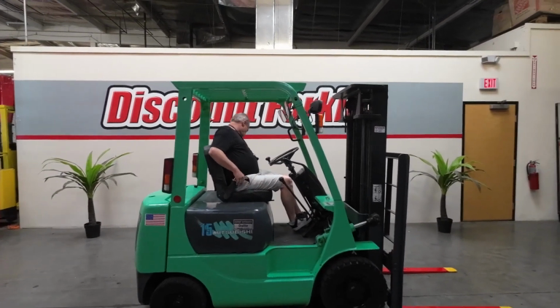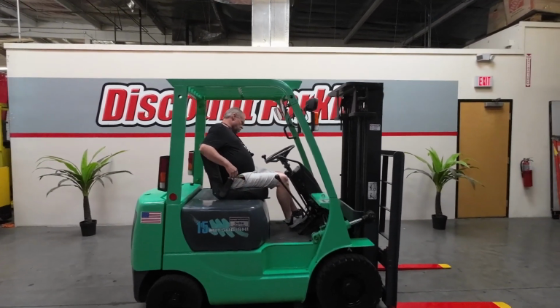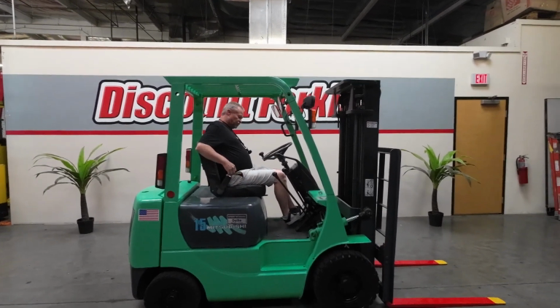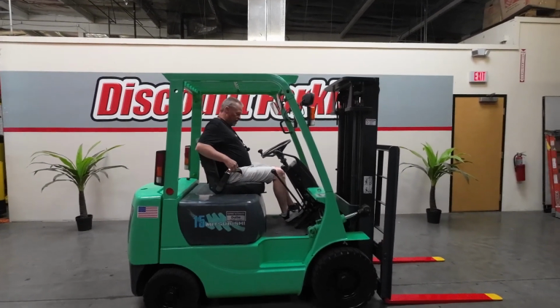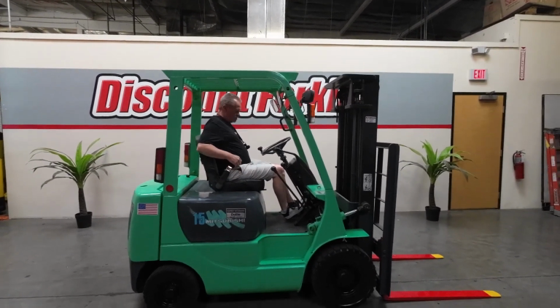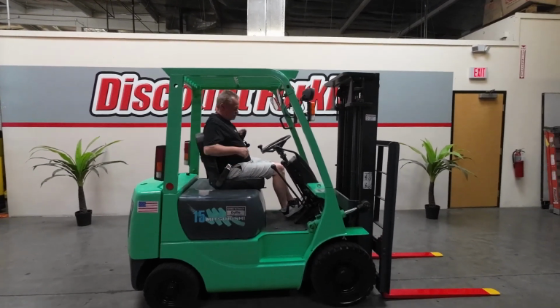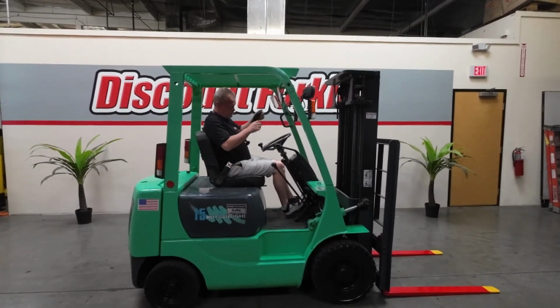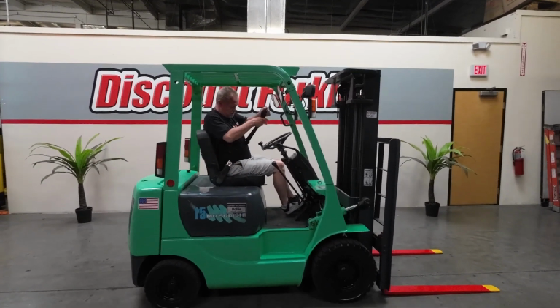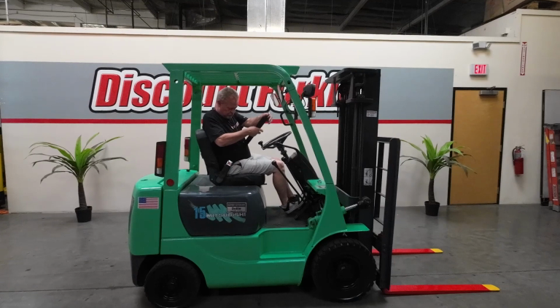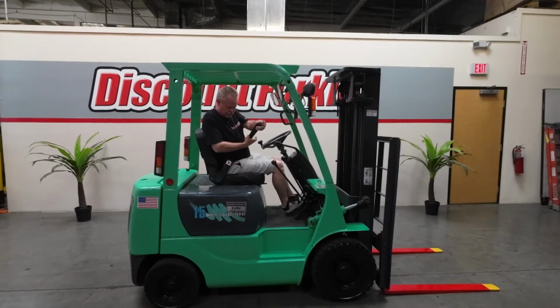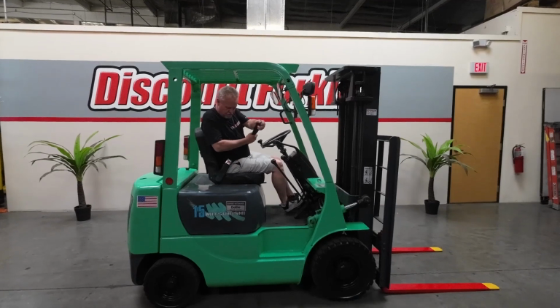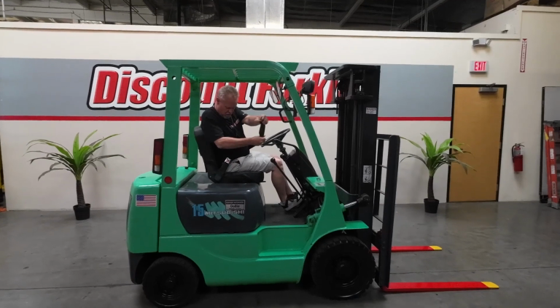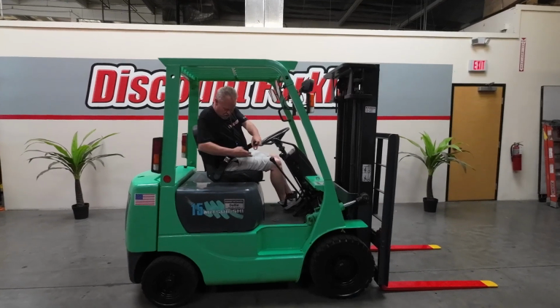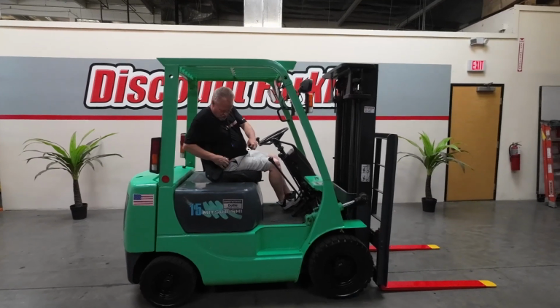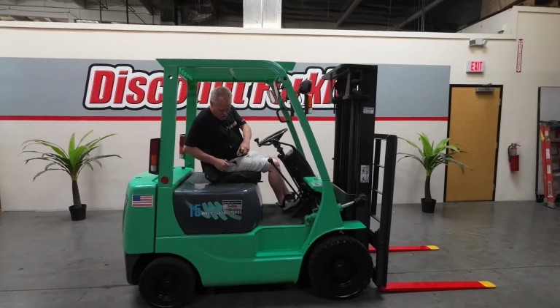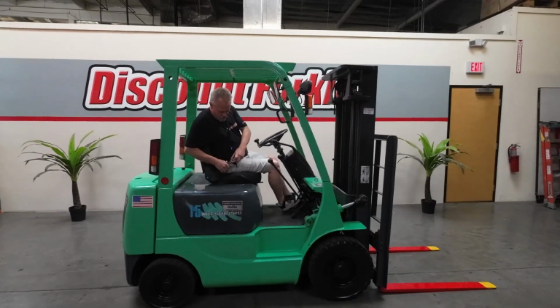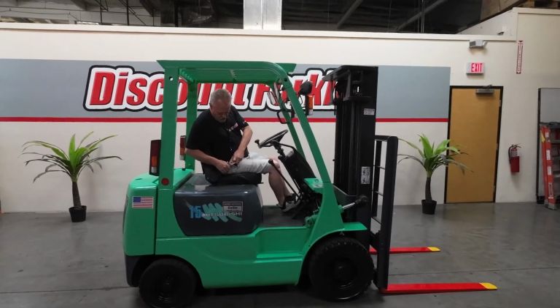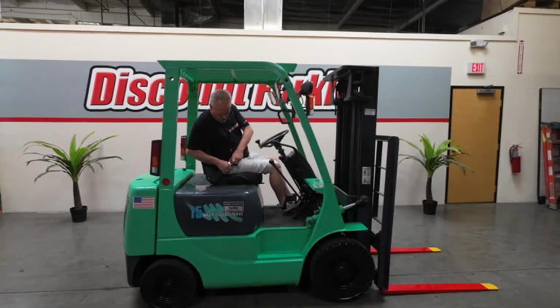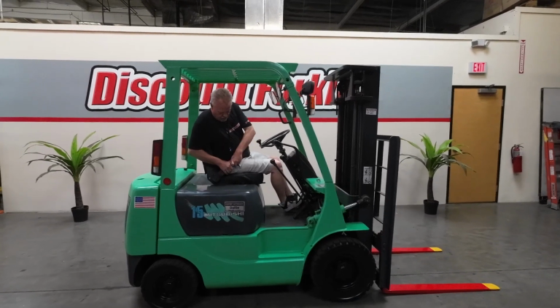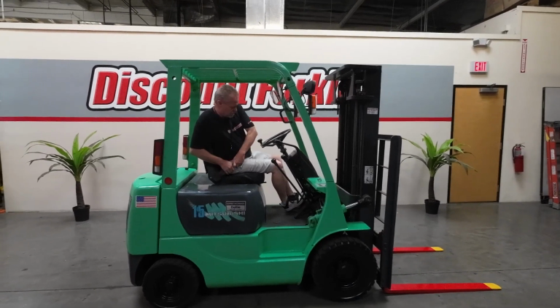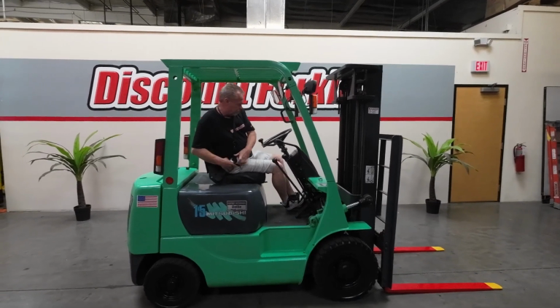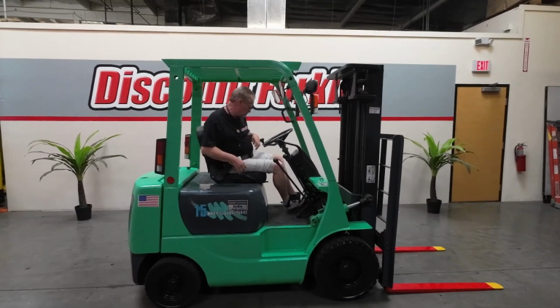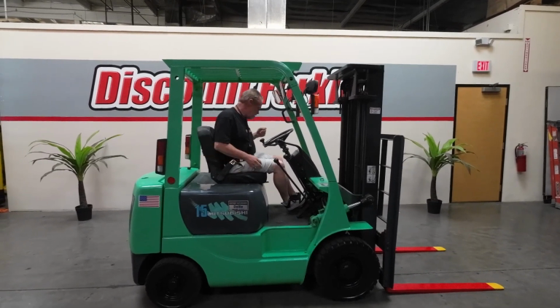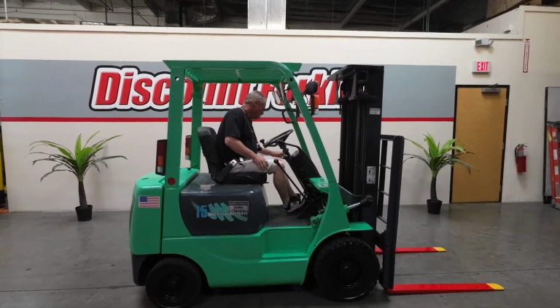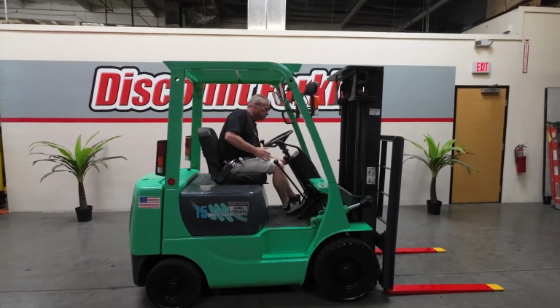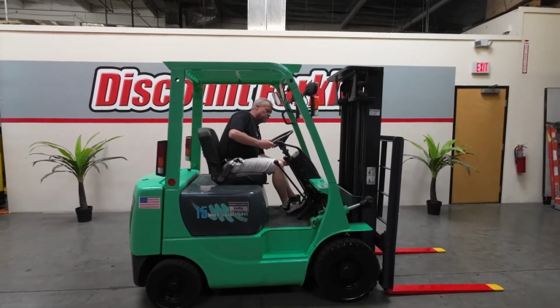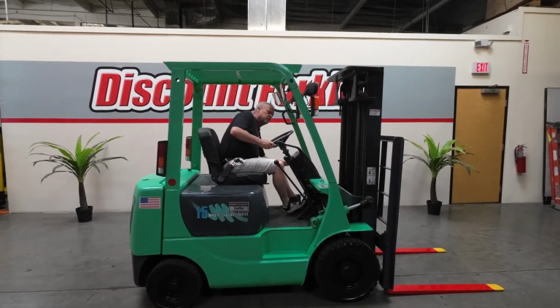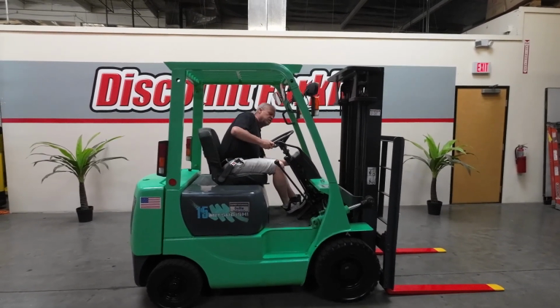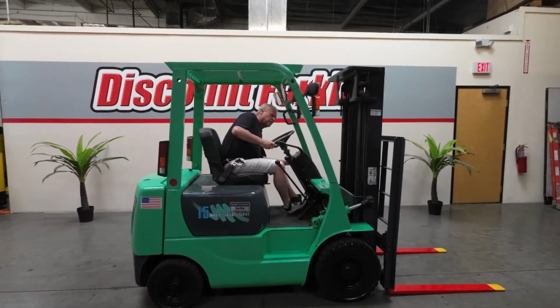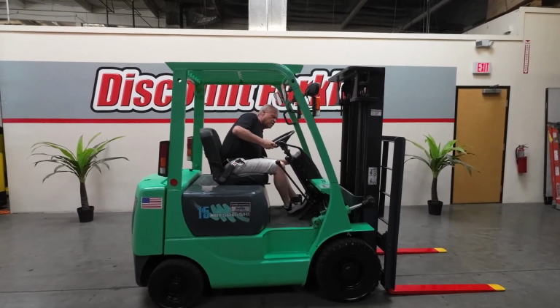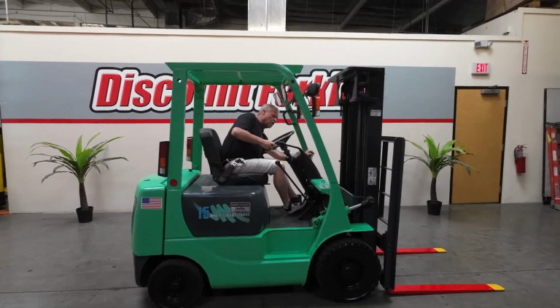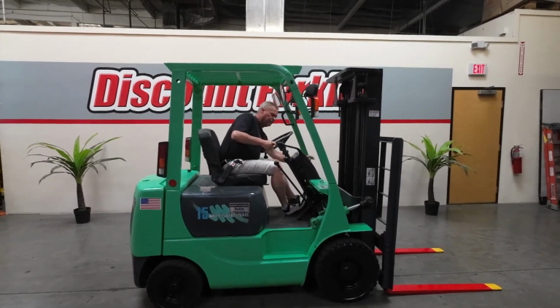Always fasten seat belt. Take emergency brake off.